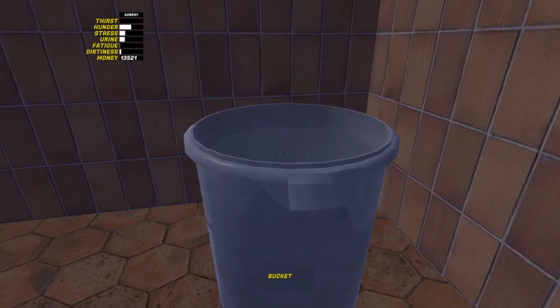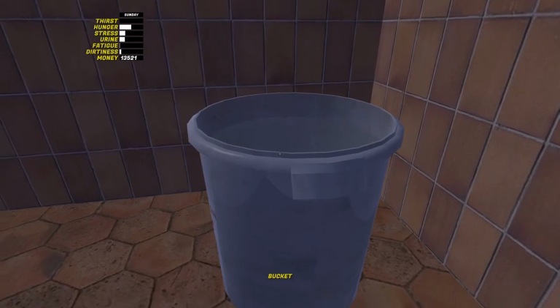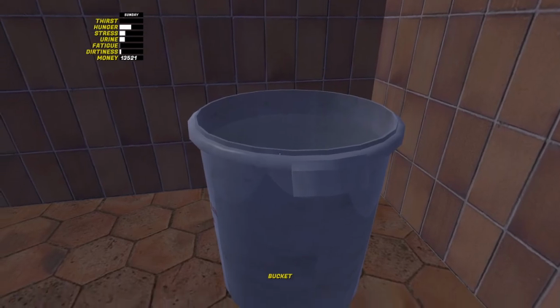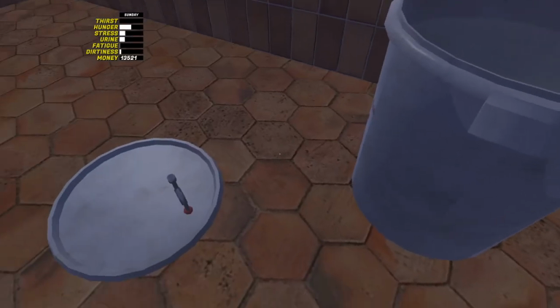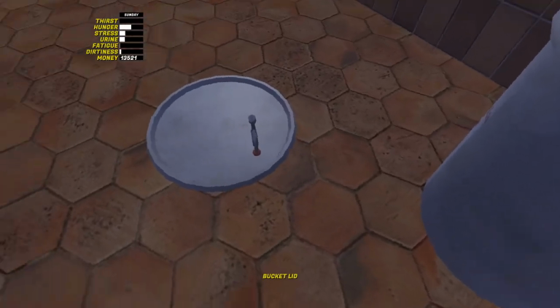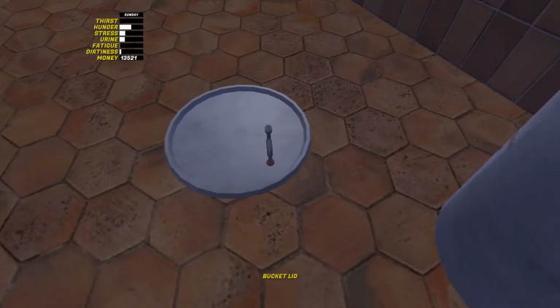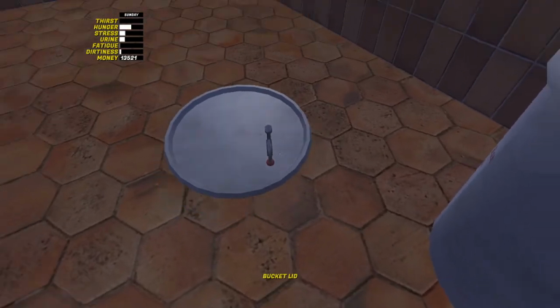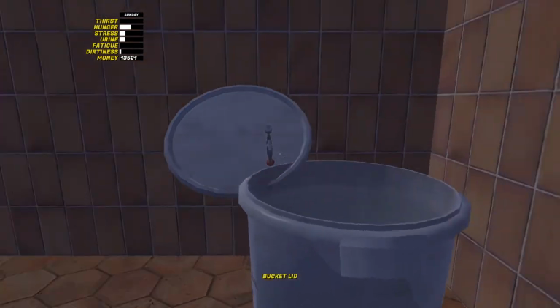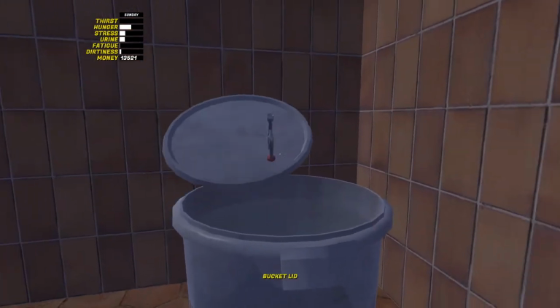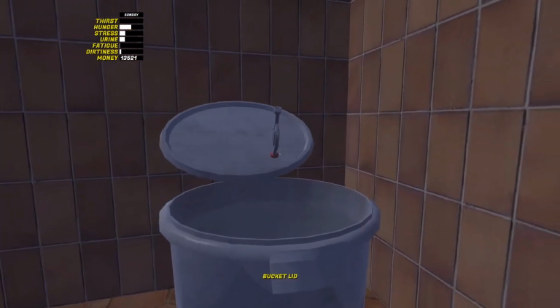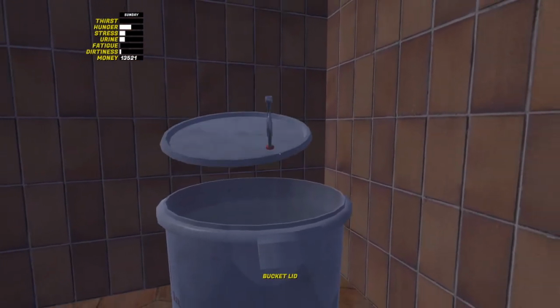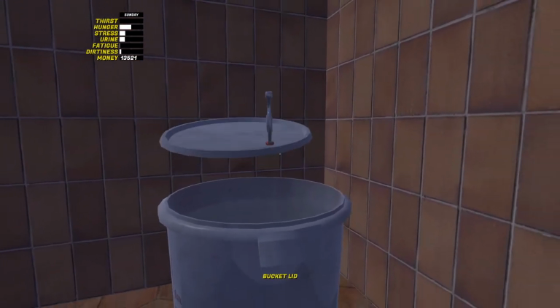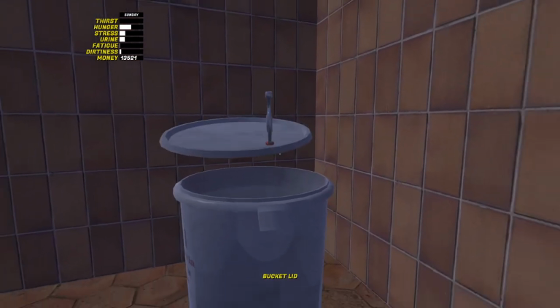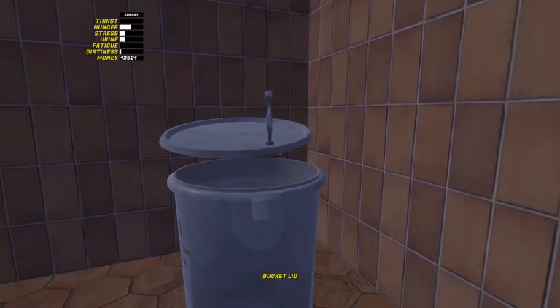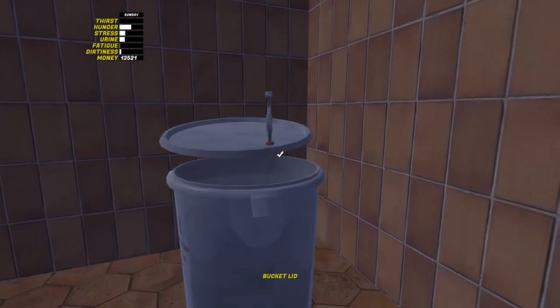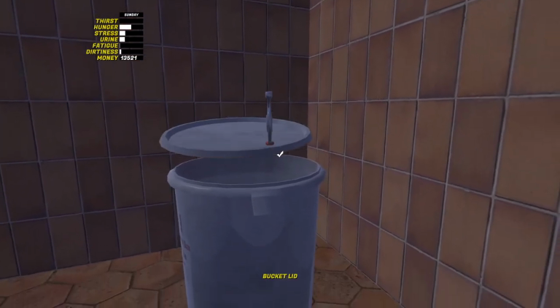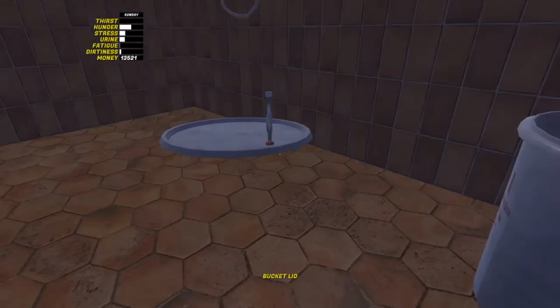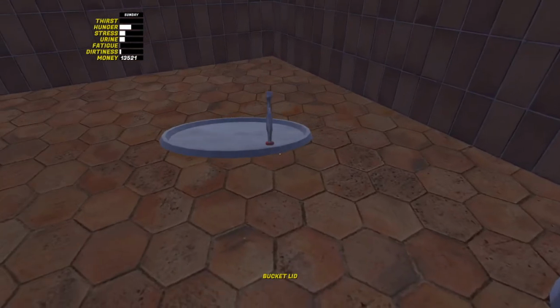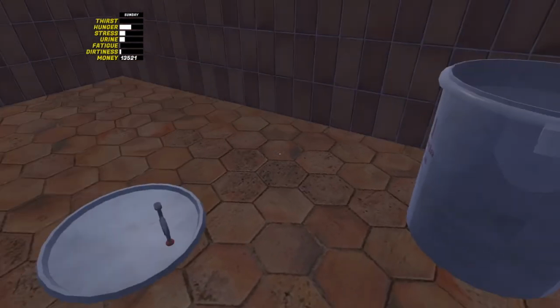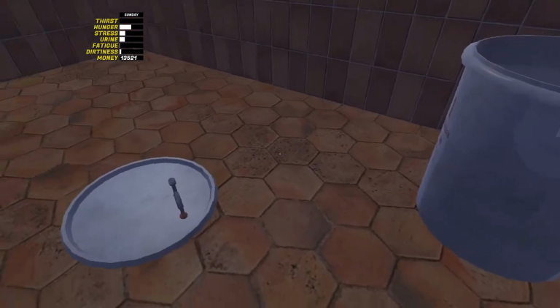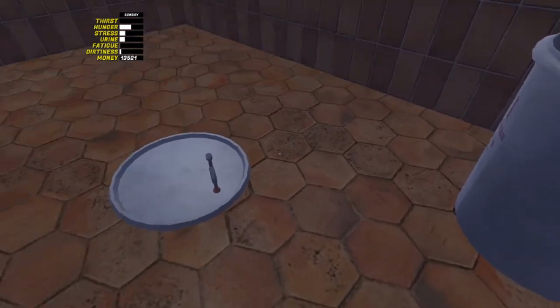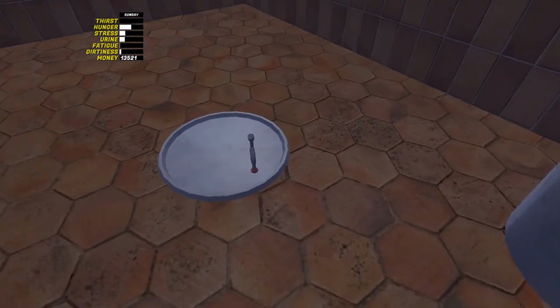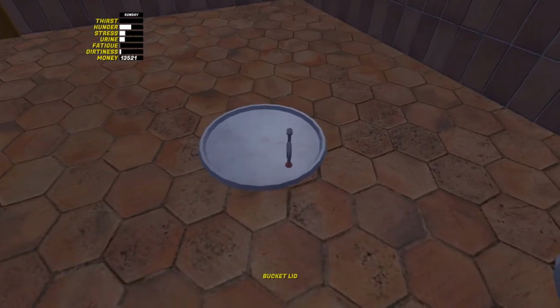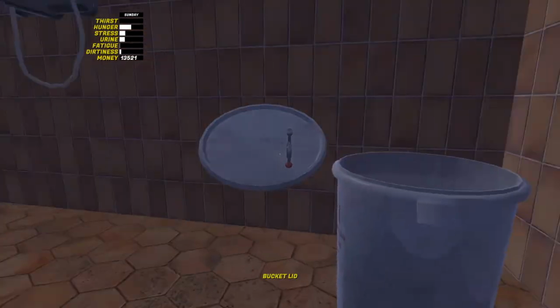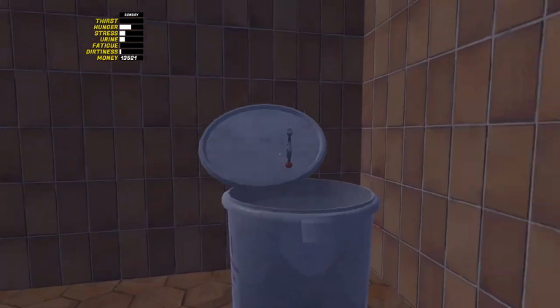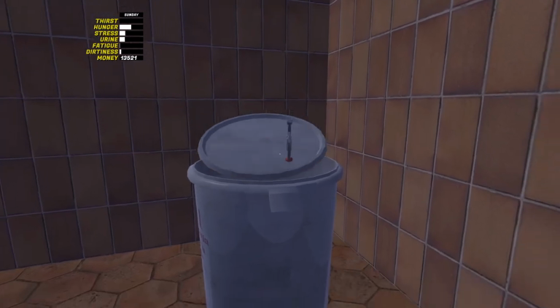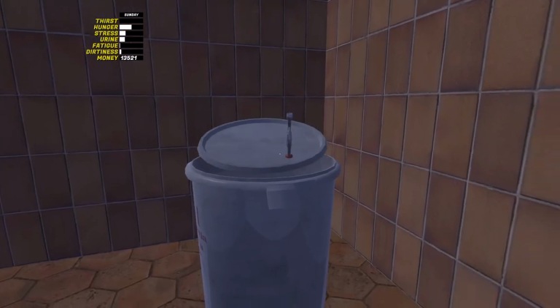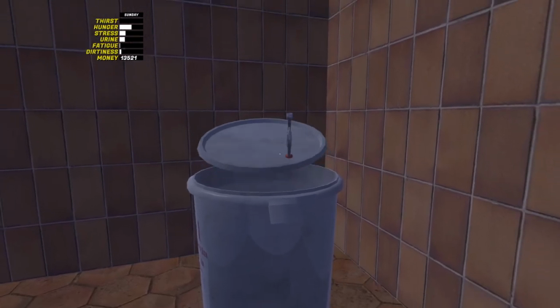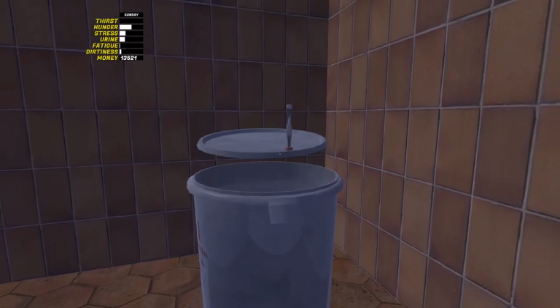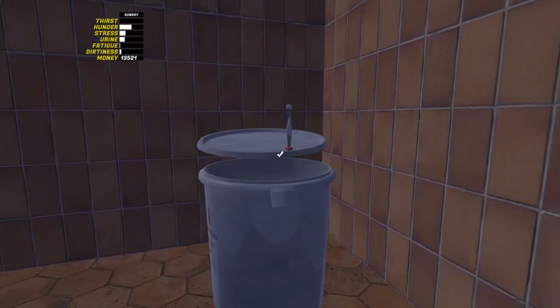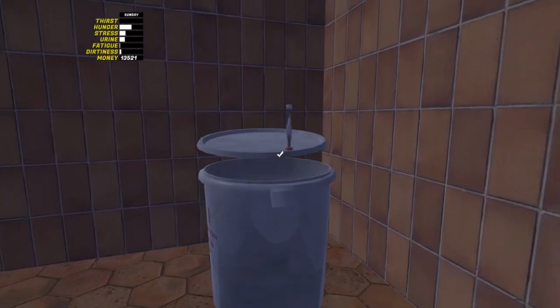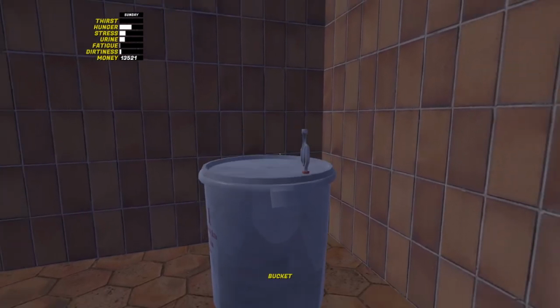Sometimes the bubbling stops but the surface of the liquid is still brown. I've found that saving and reloading the game fixes this.